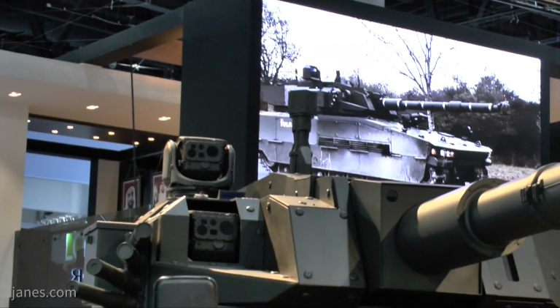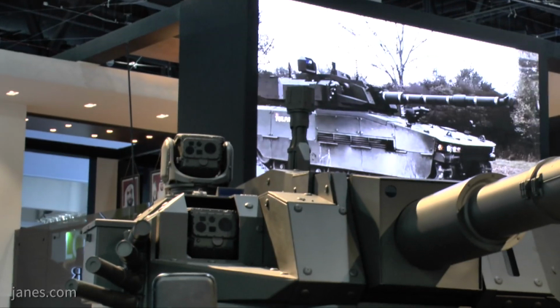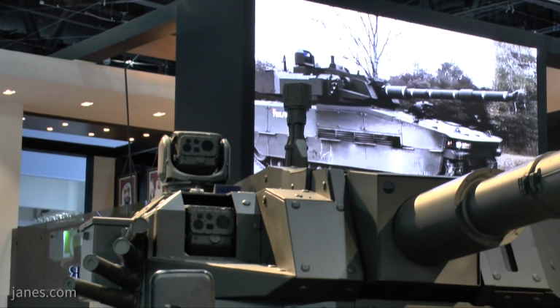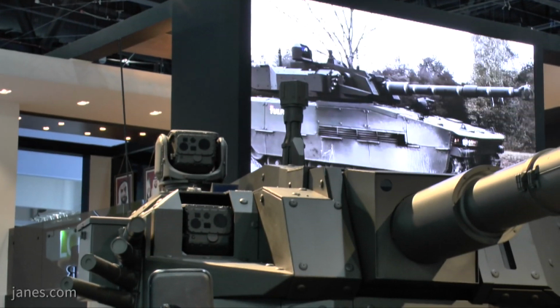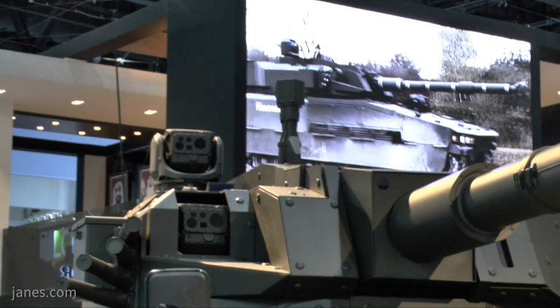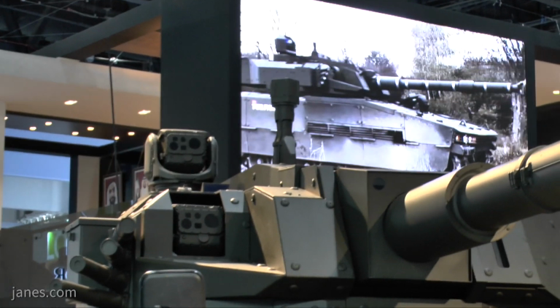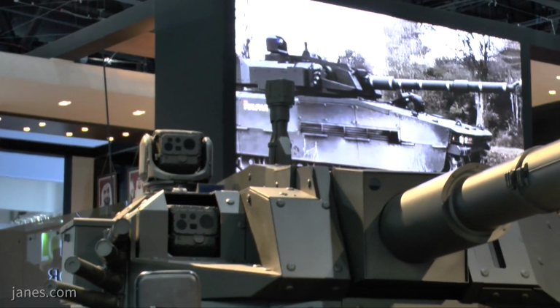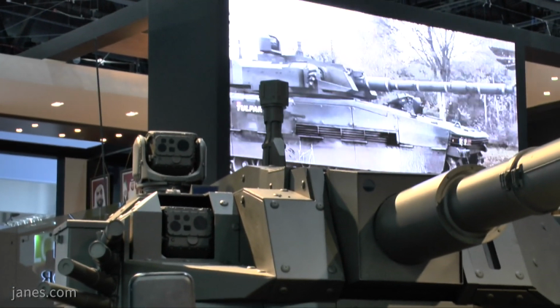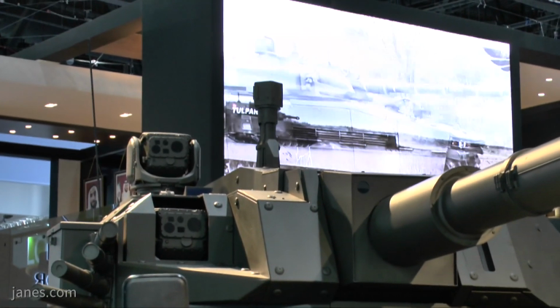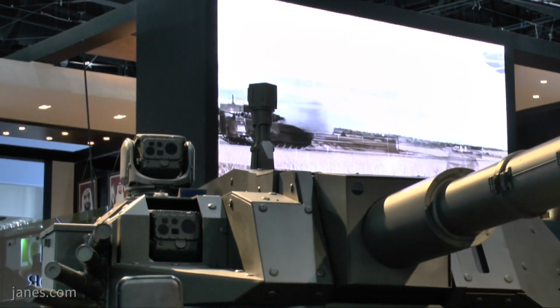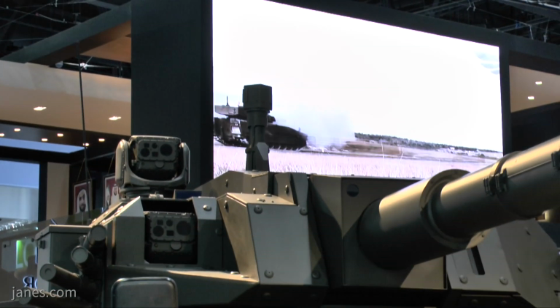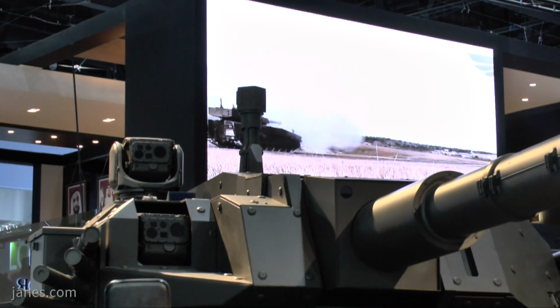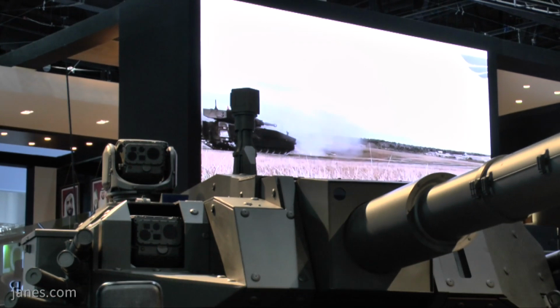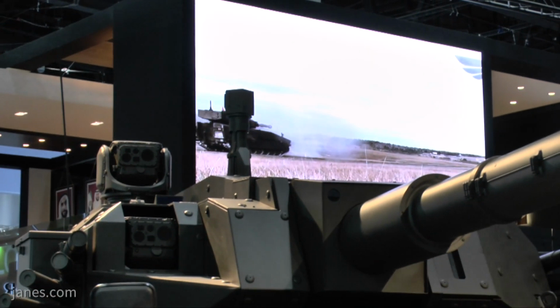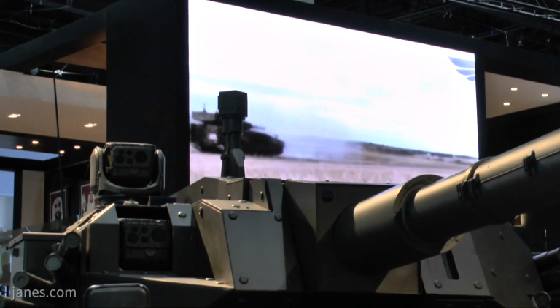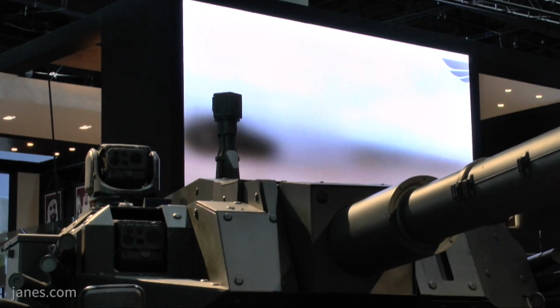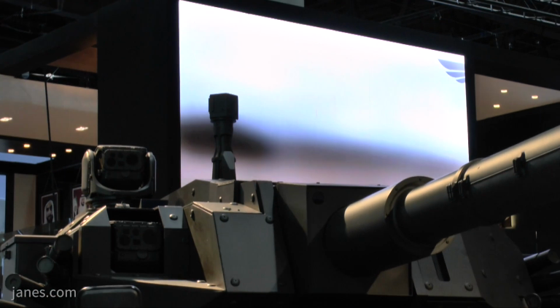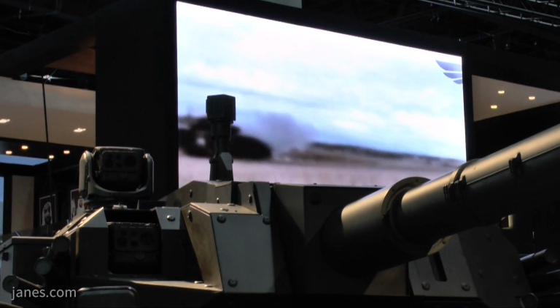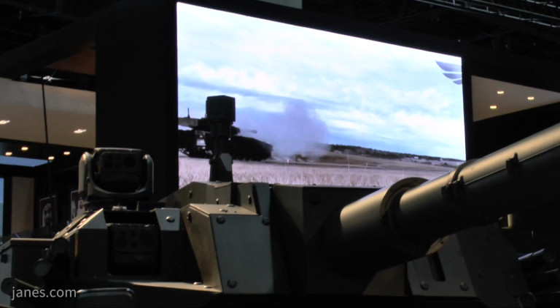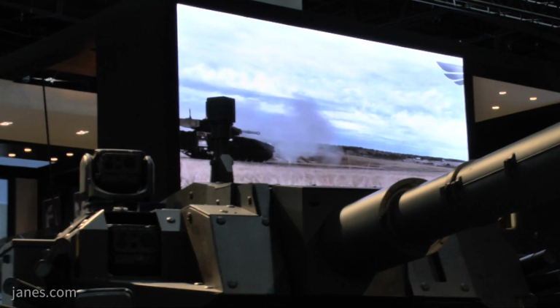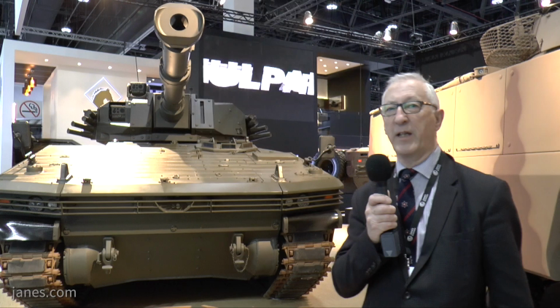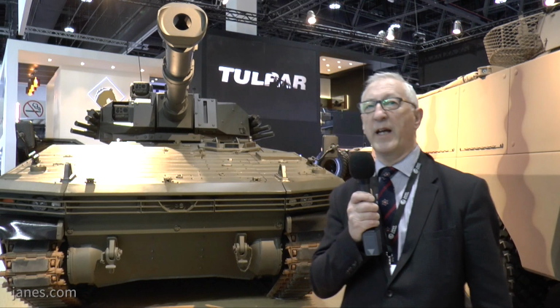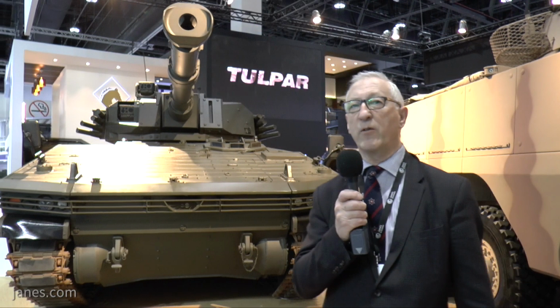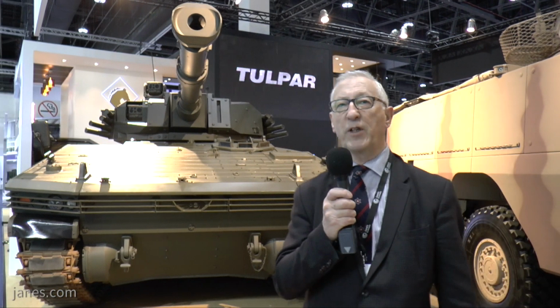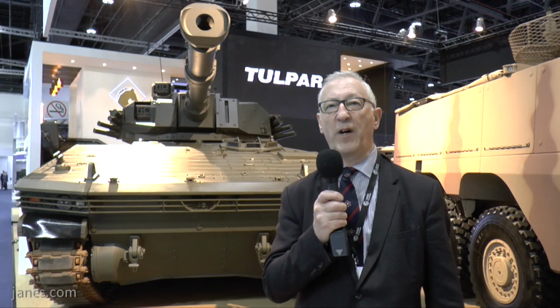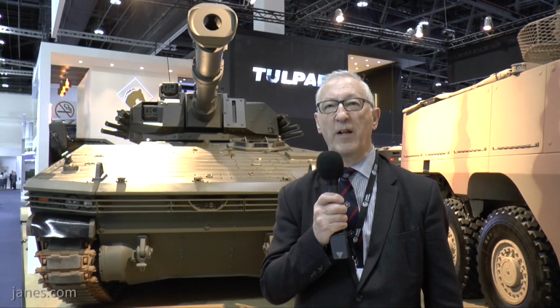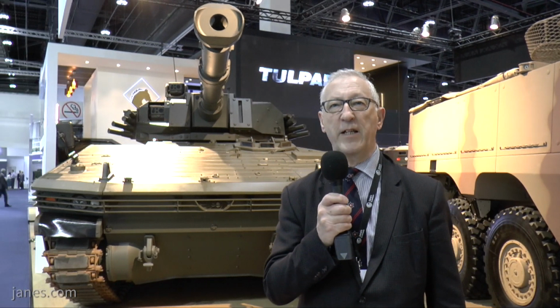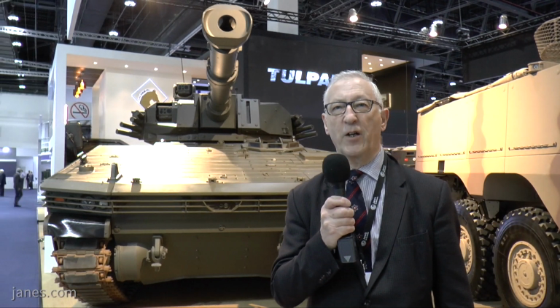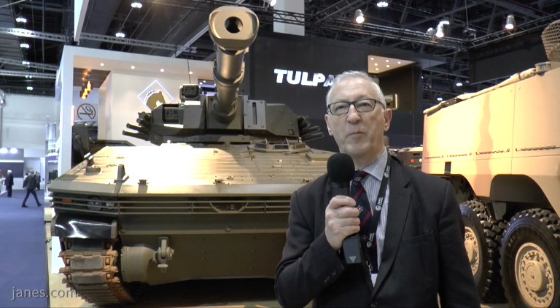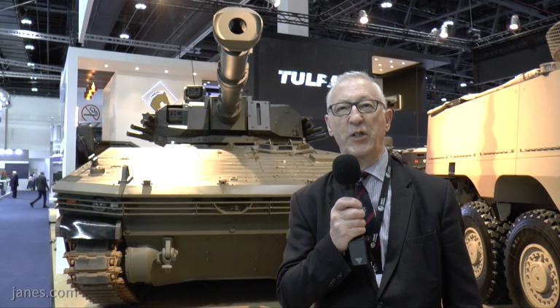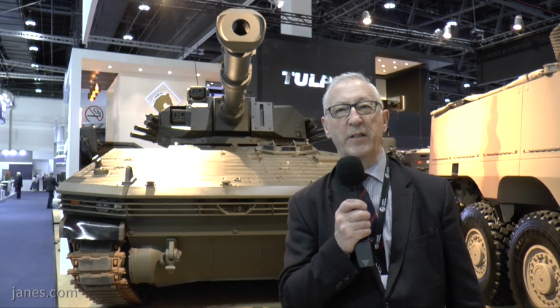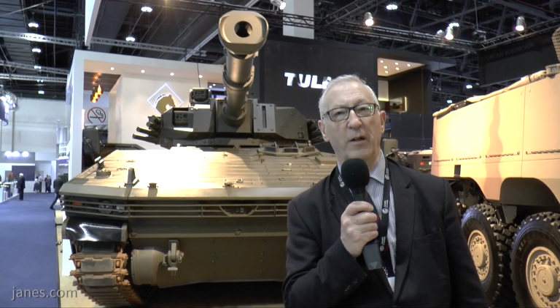What is unusual is it's a 105mm gun that is rifled, fires standard ammunition, and can also fire a laser-guided projectile.